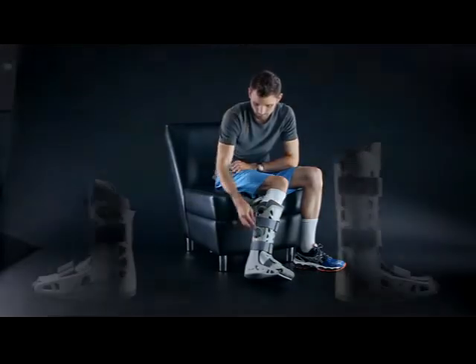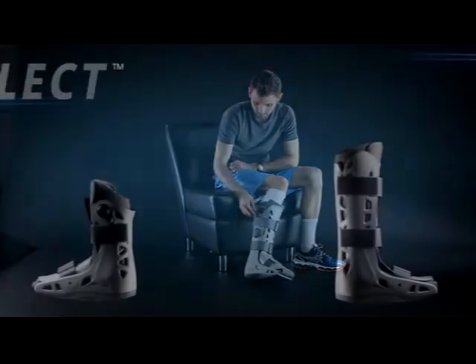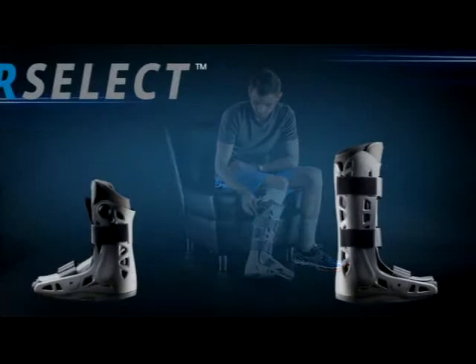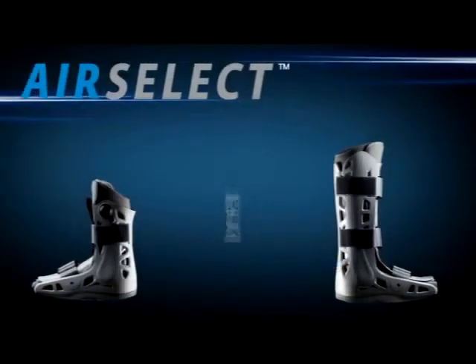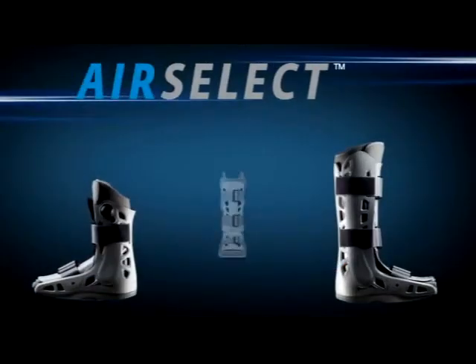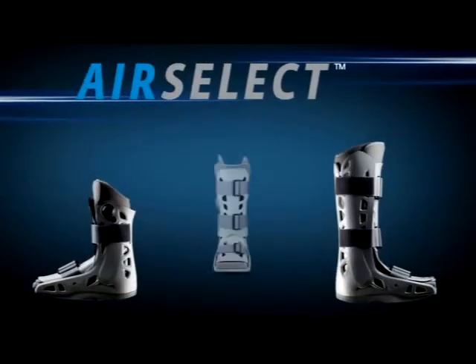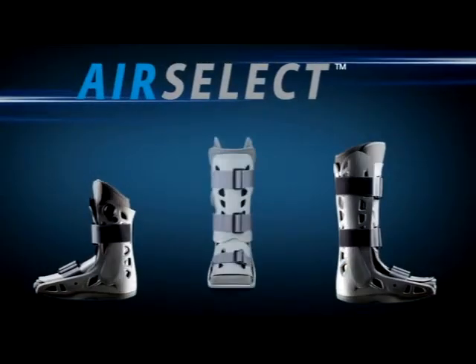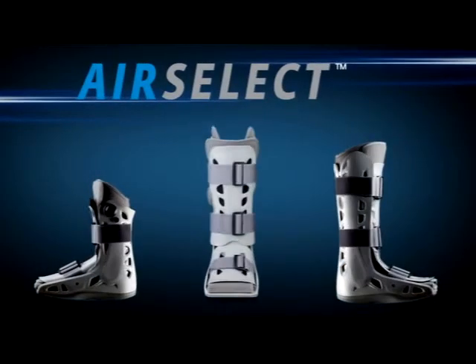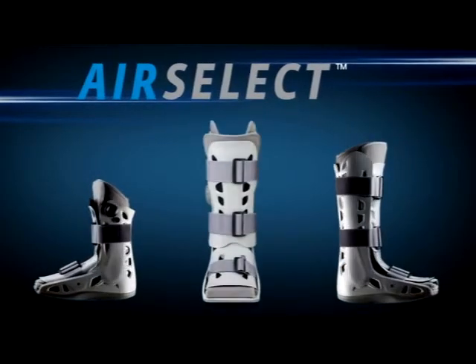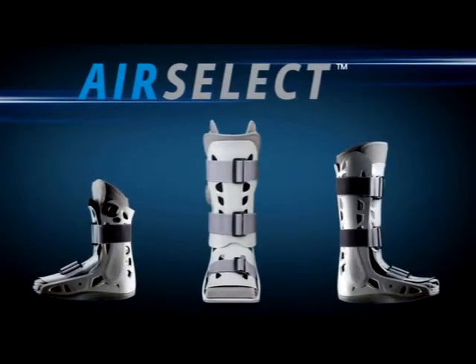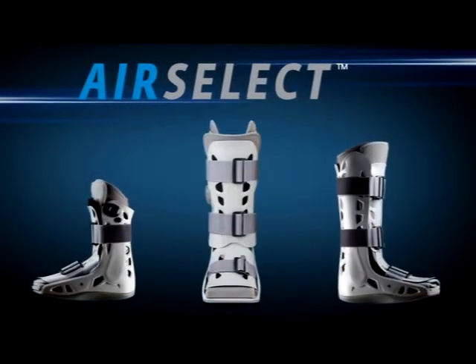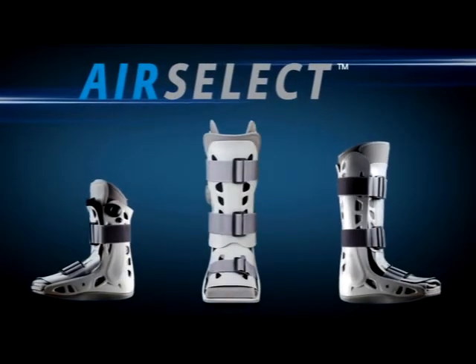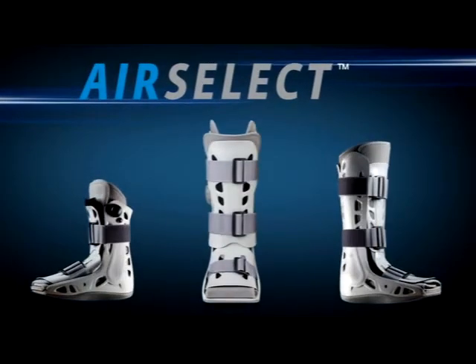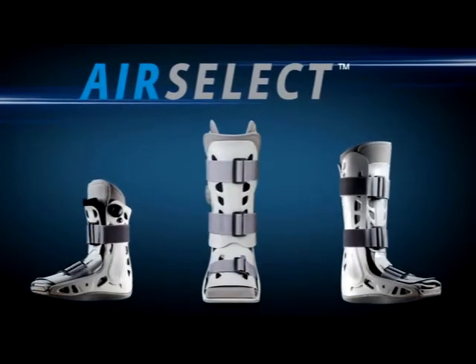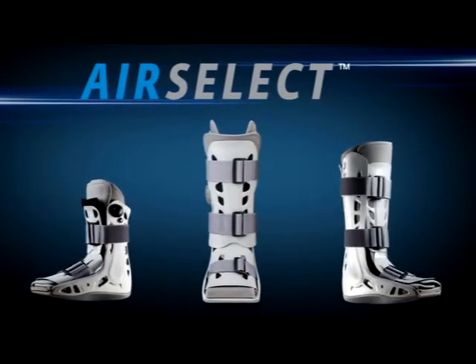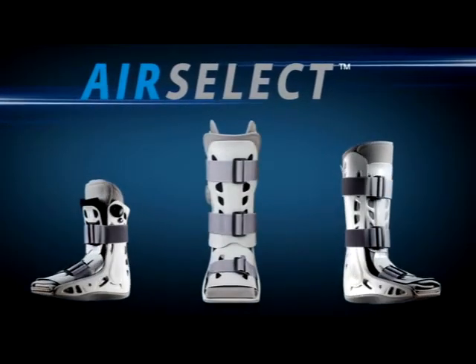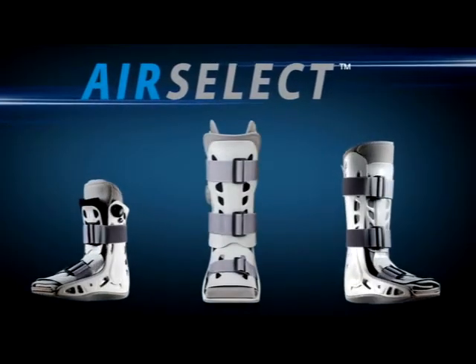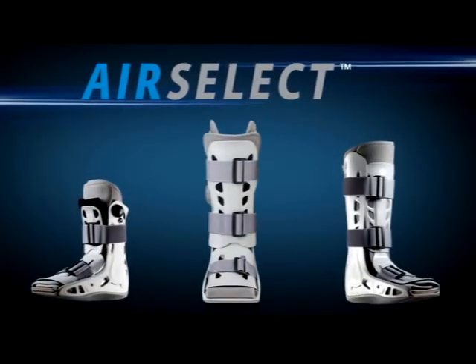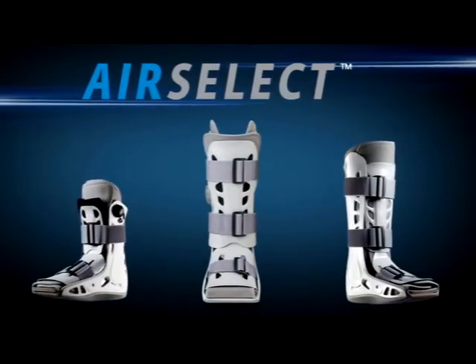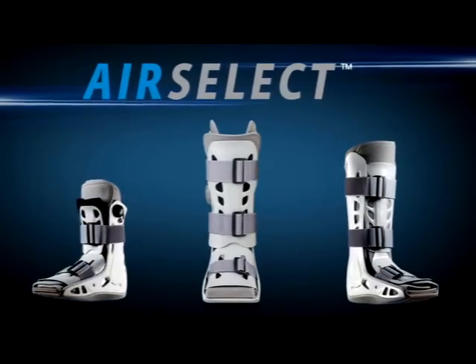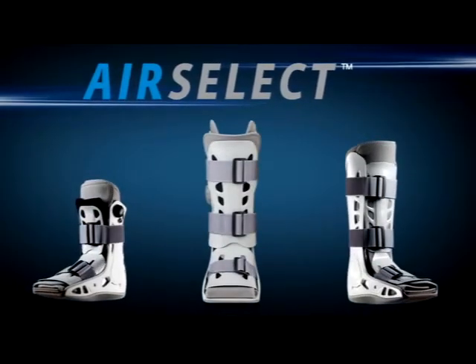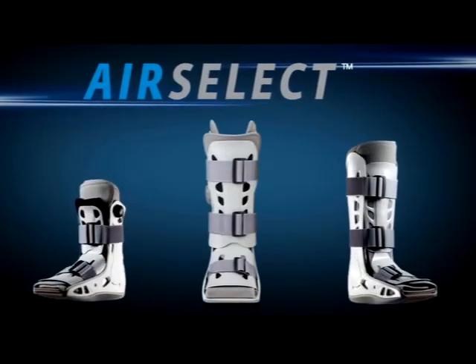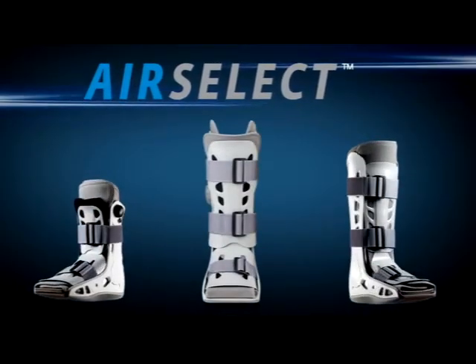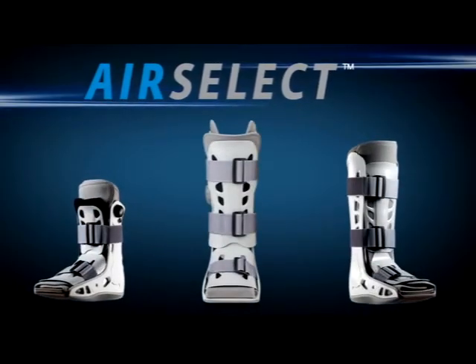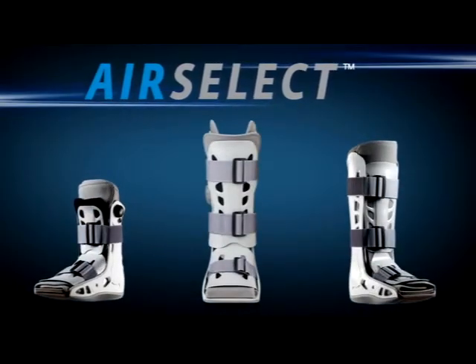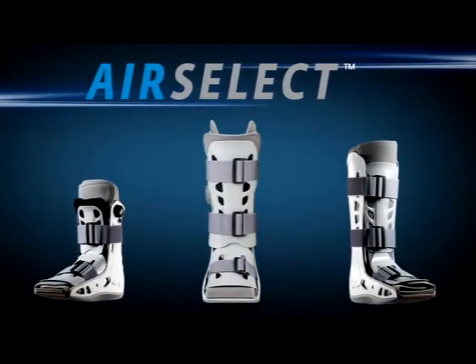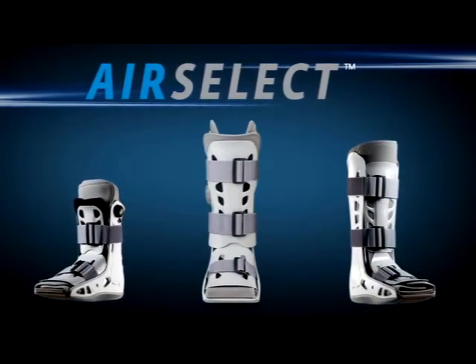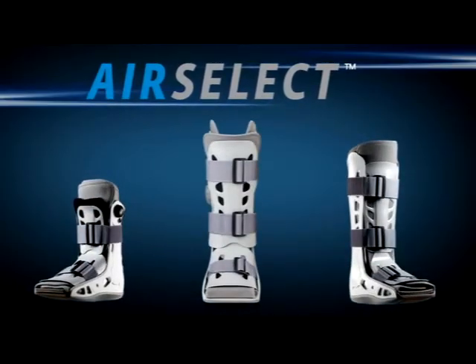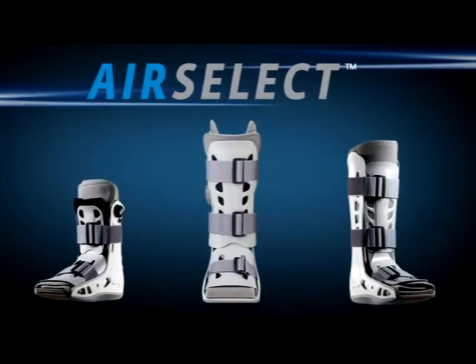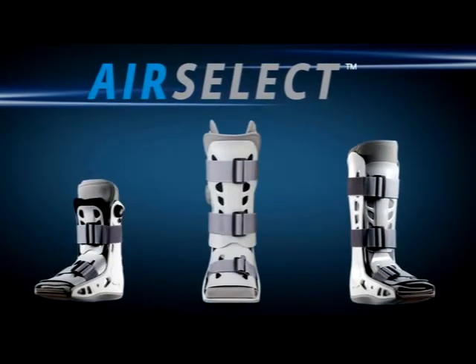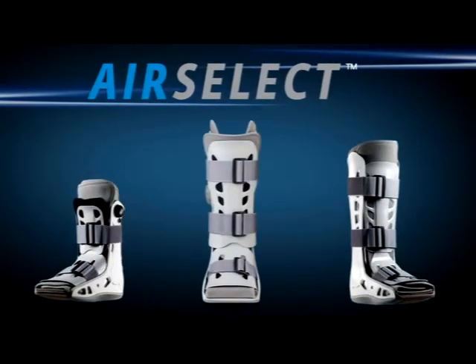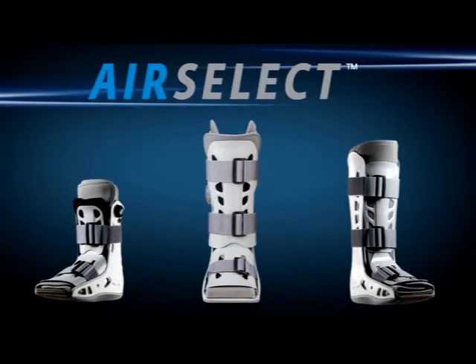The AirCast AirSelect Elite. The ultimate combination. Designed for comfort. Engineered for healing.